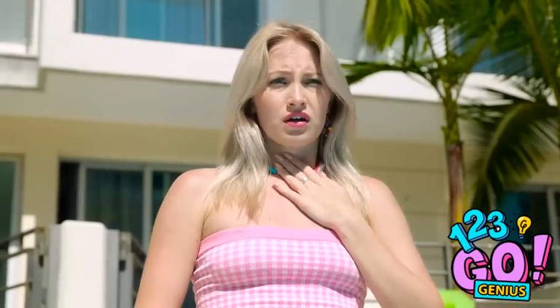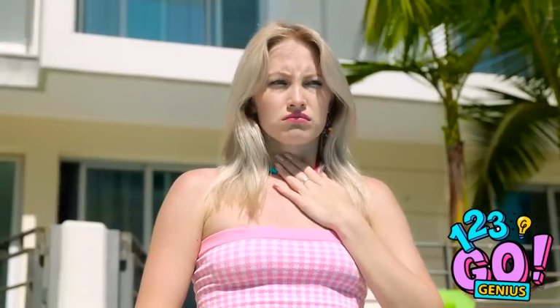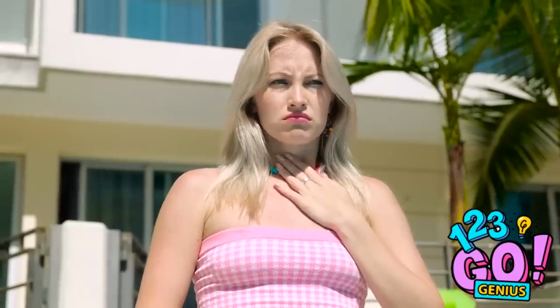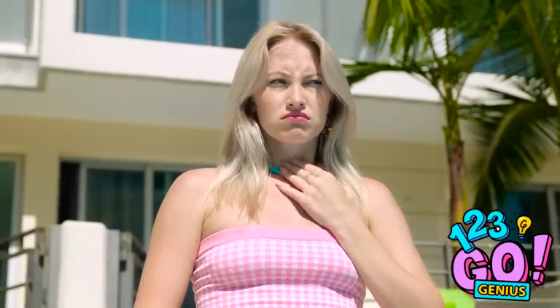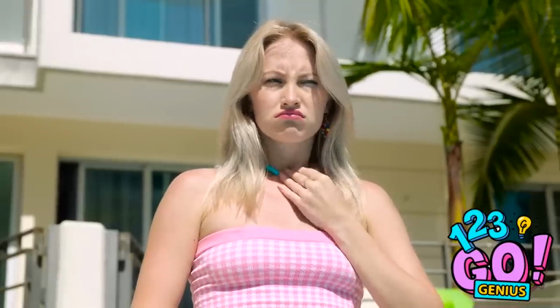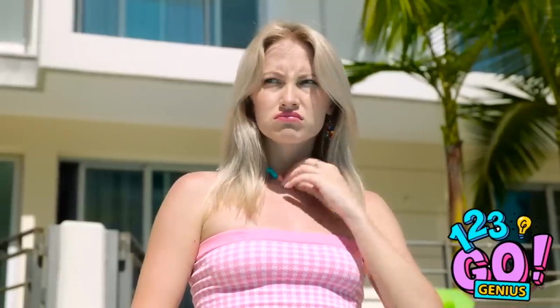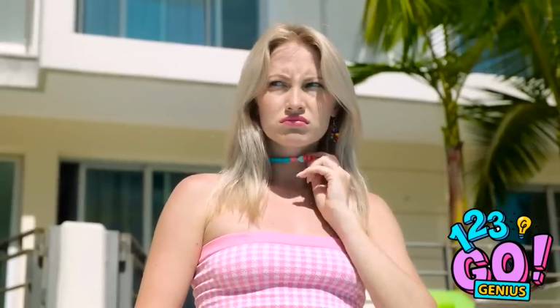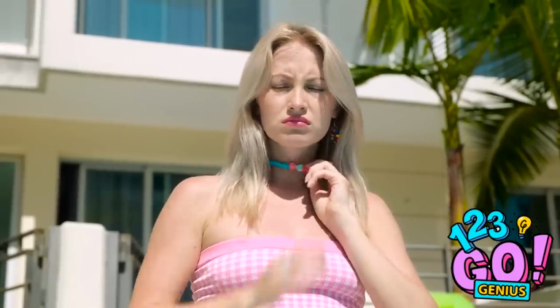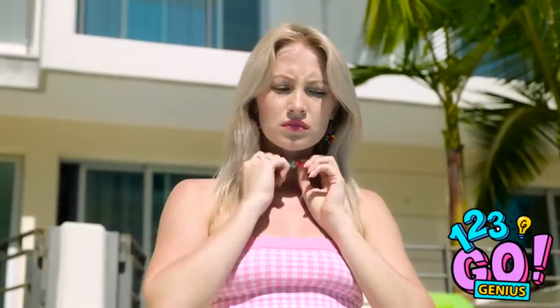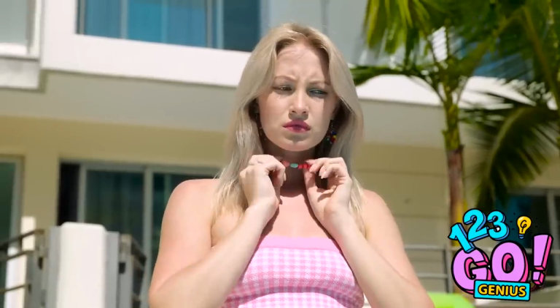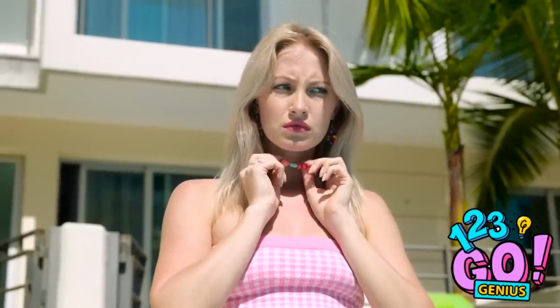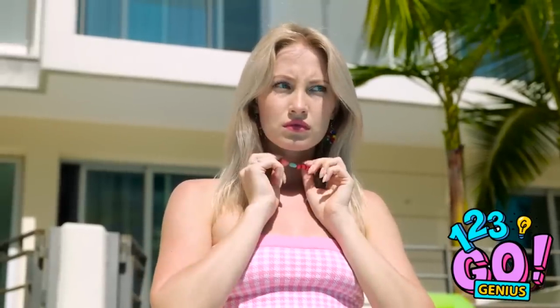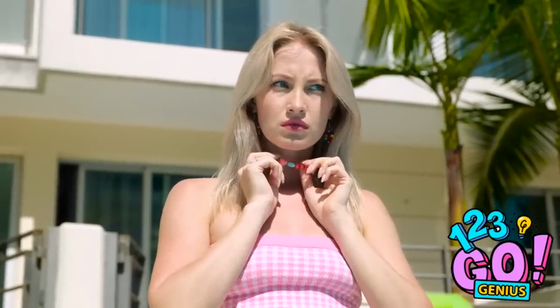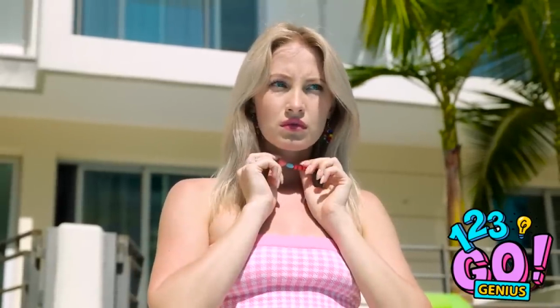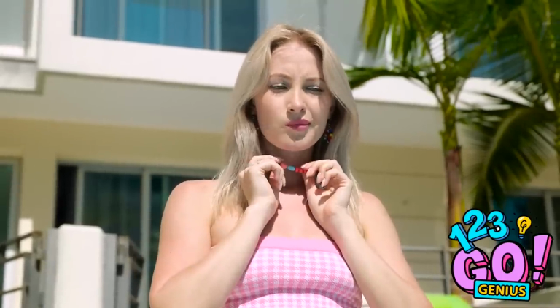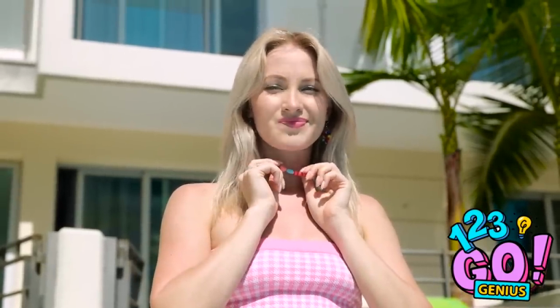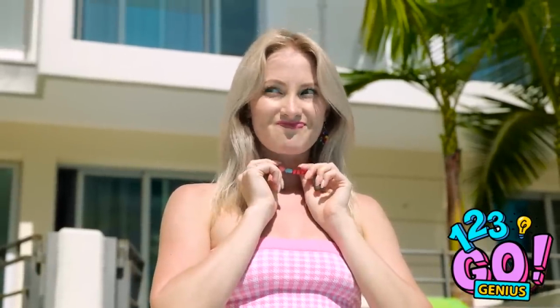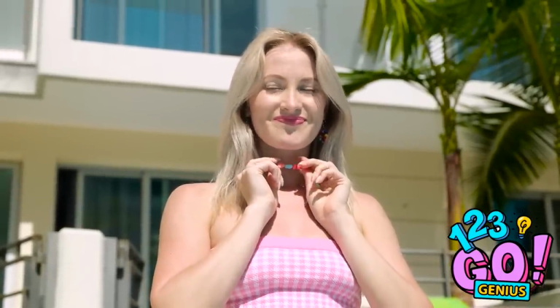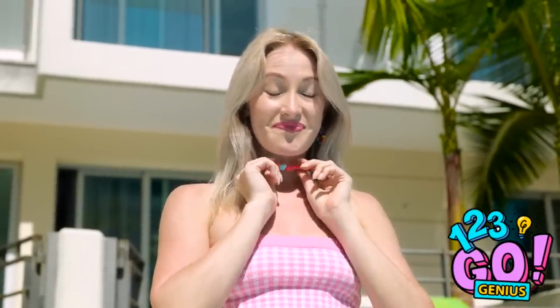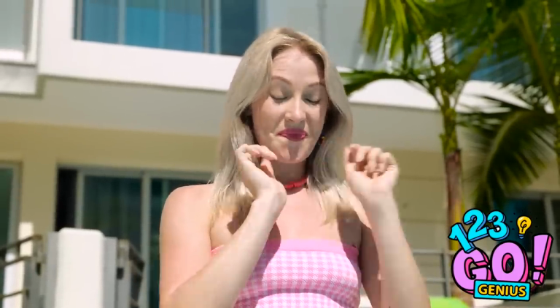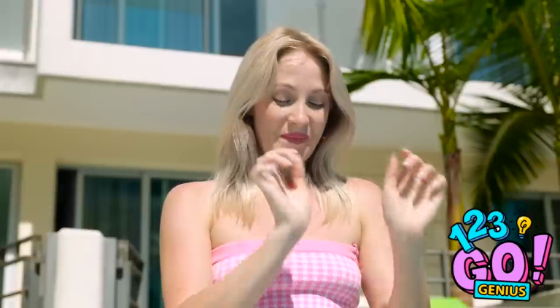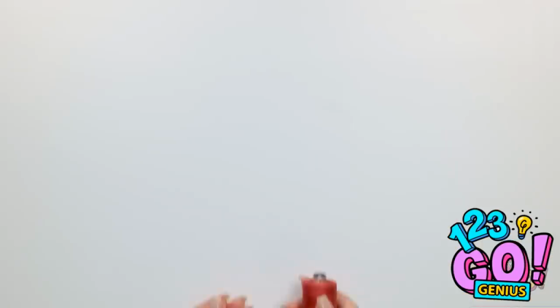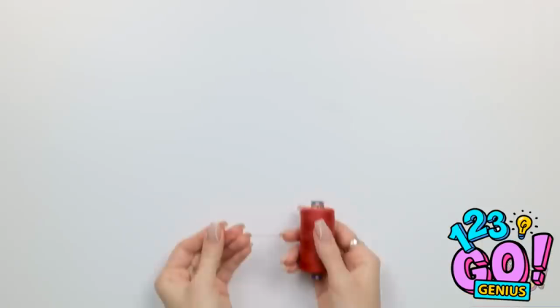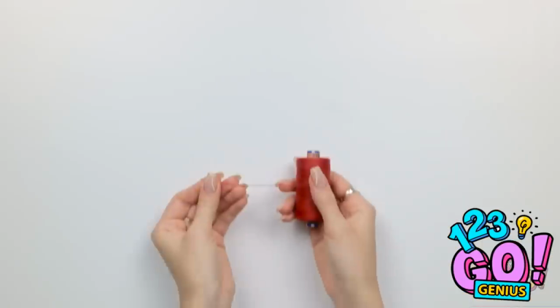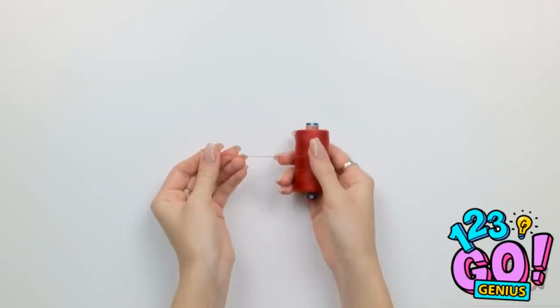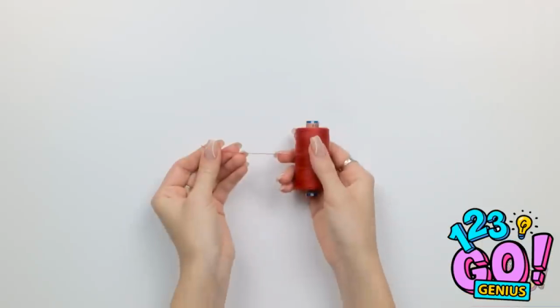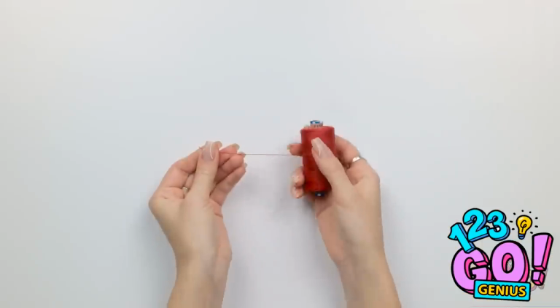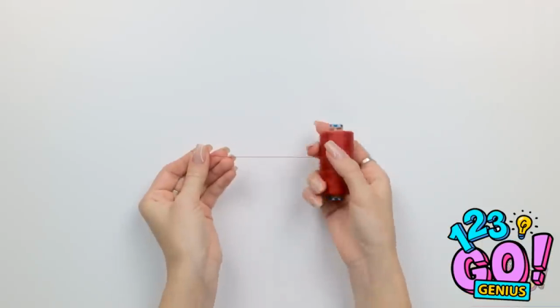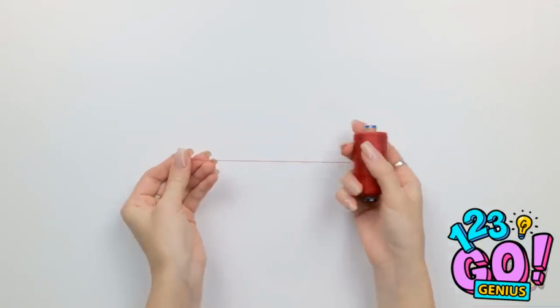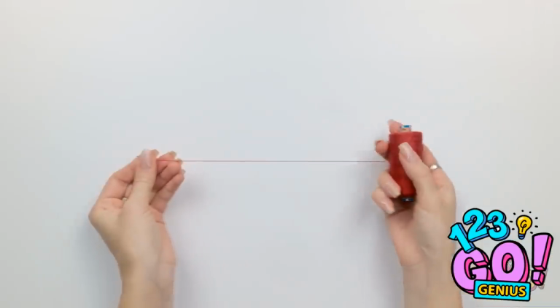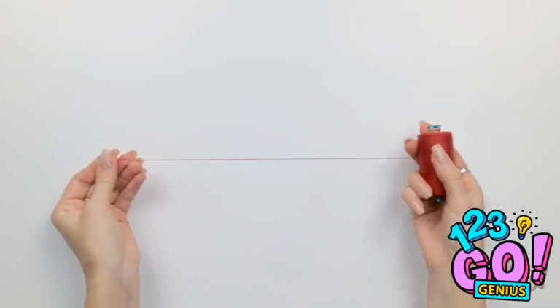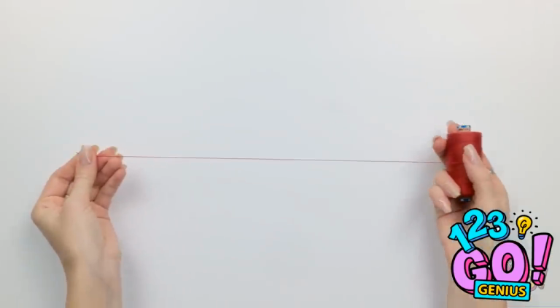Hold on. My necklace has given me an idea! Keep your phone safe with this handy hack.